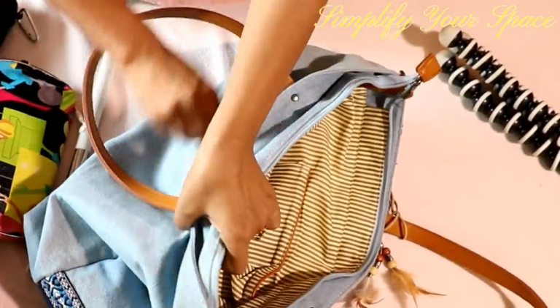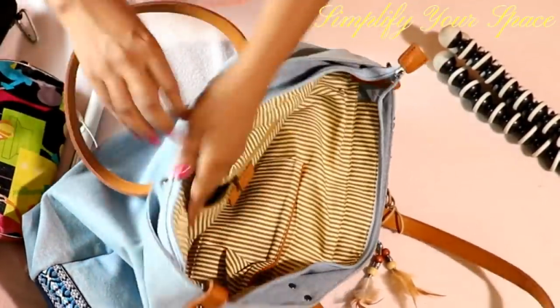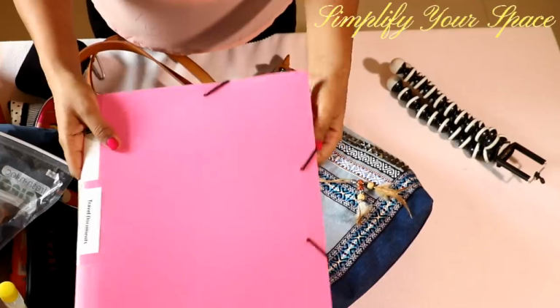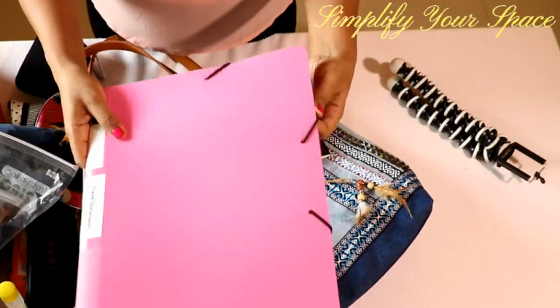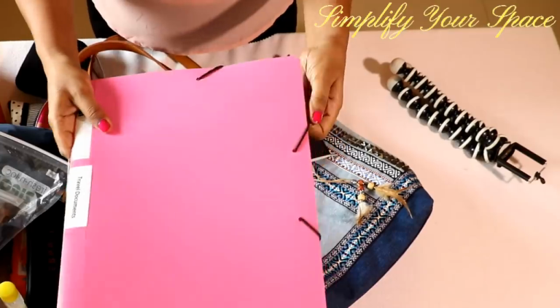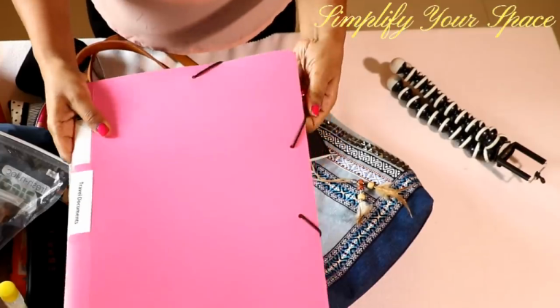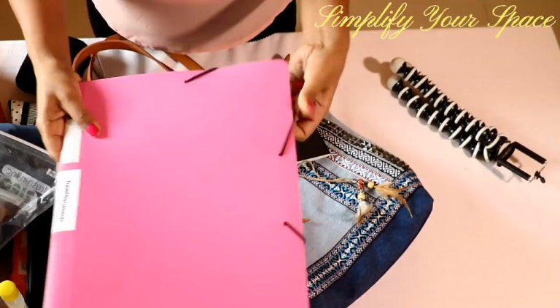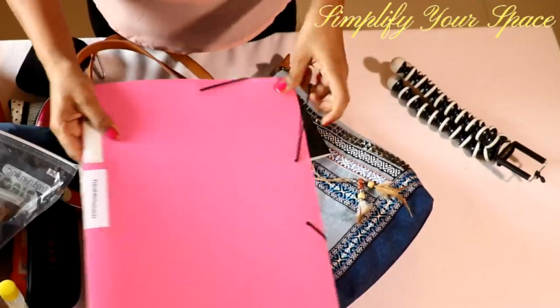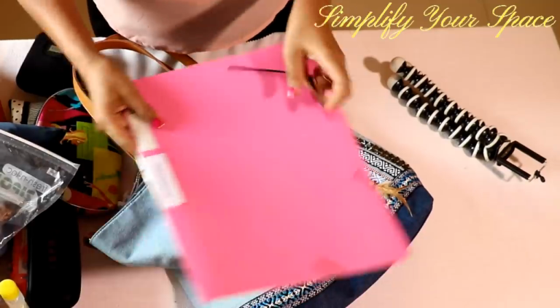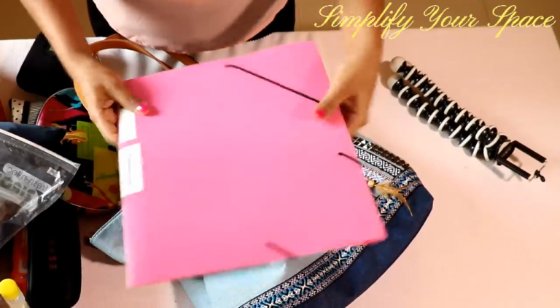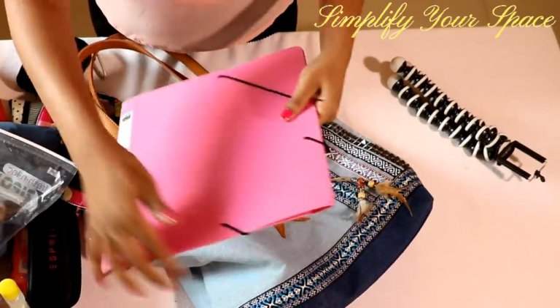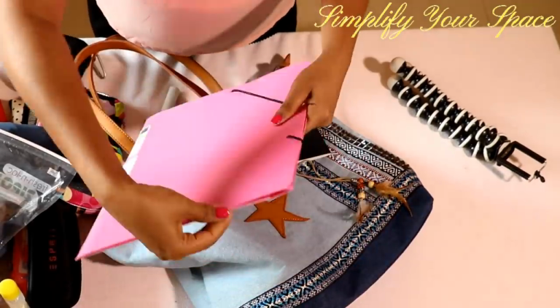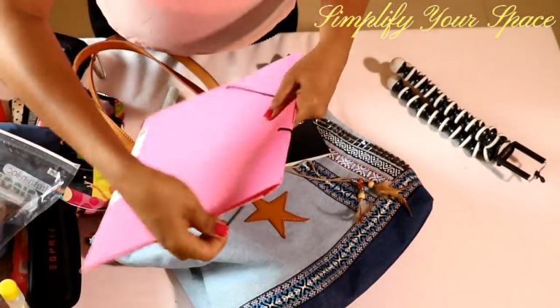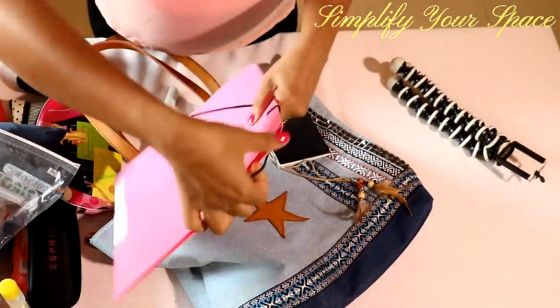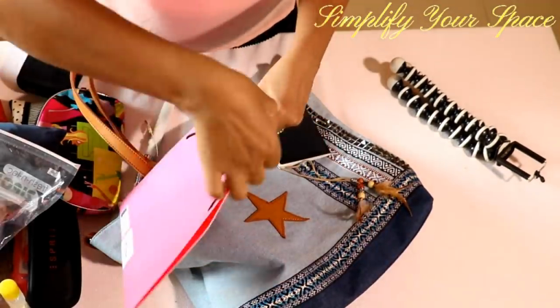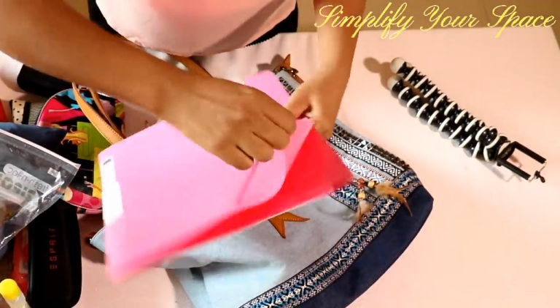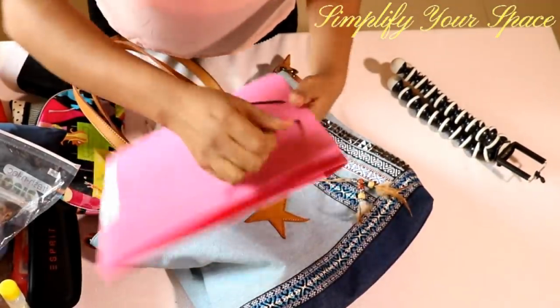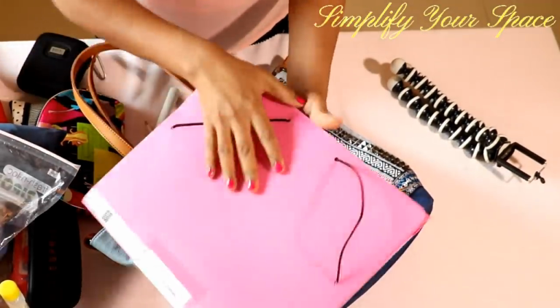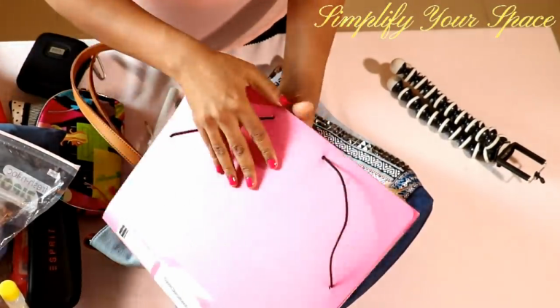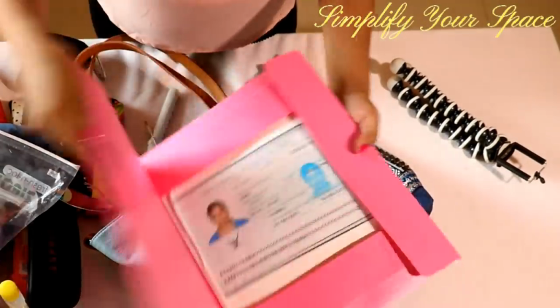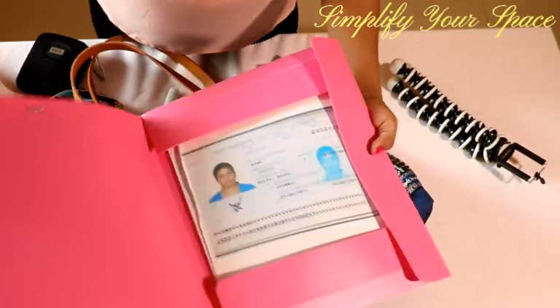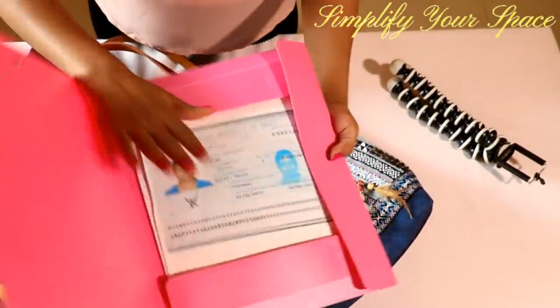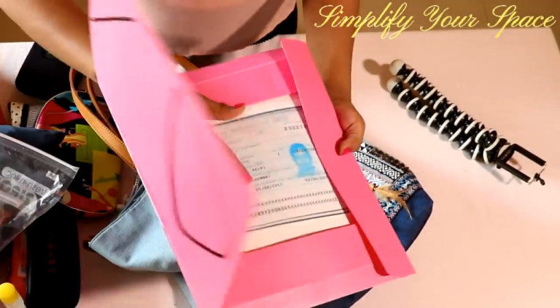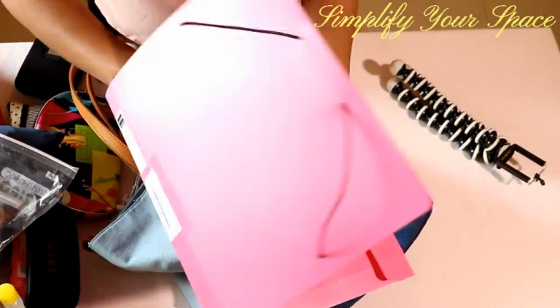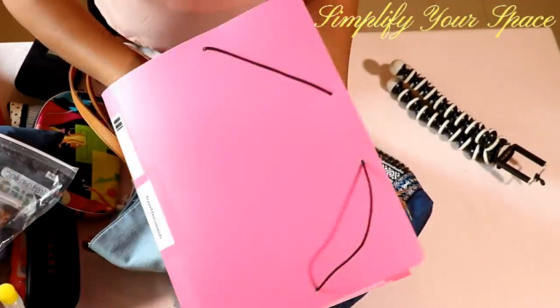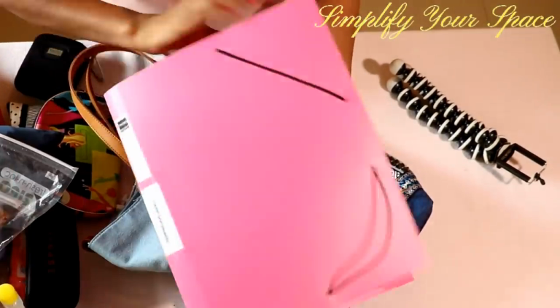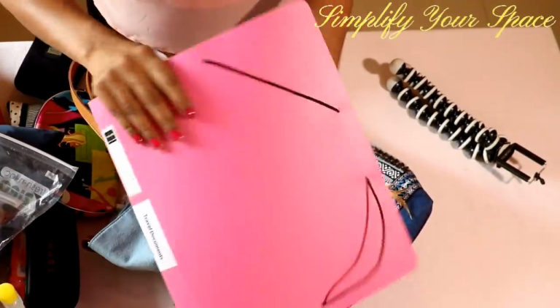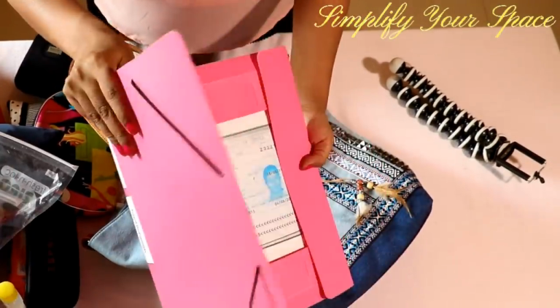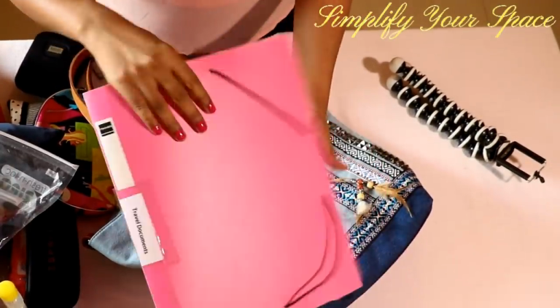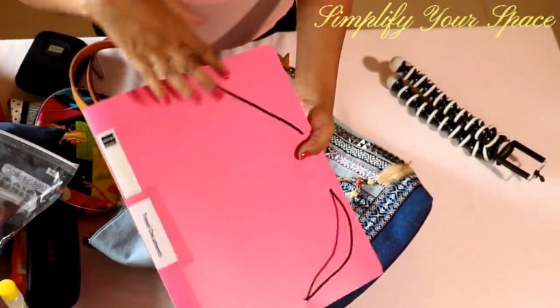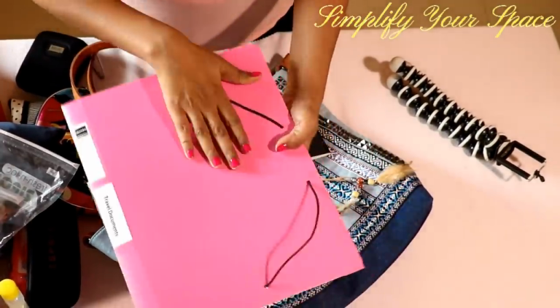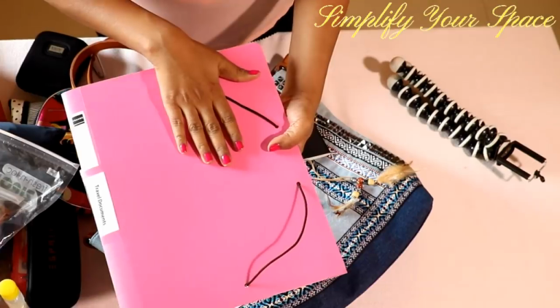If traveling internationally, carry a document folder to hold your visa documents and passport.